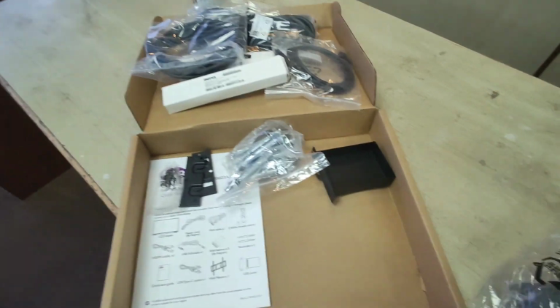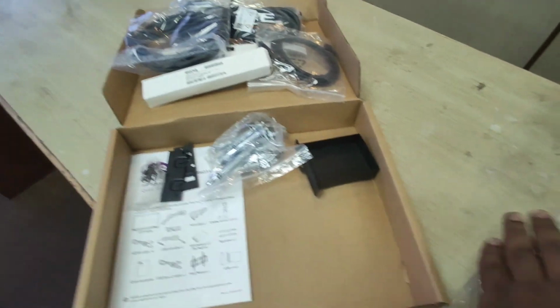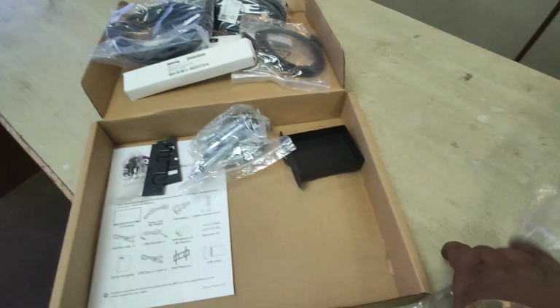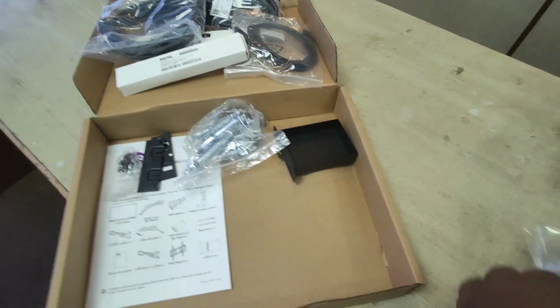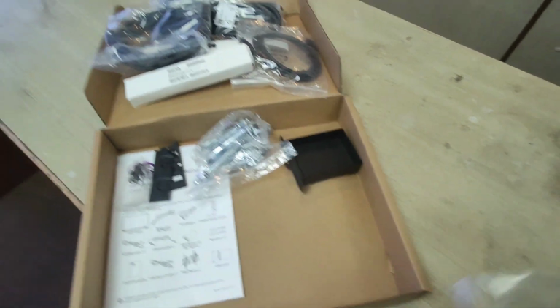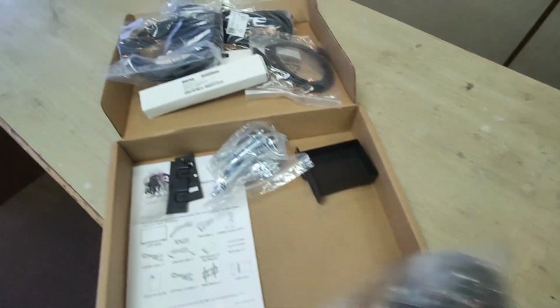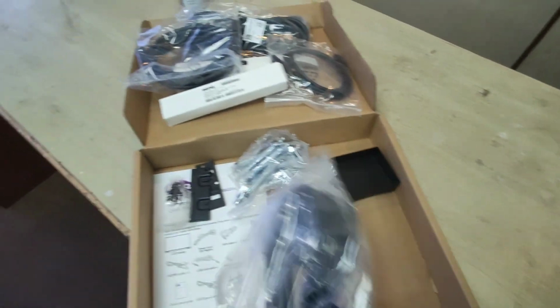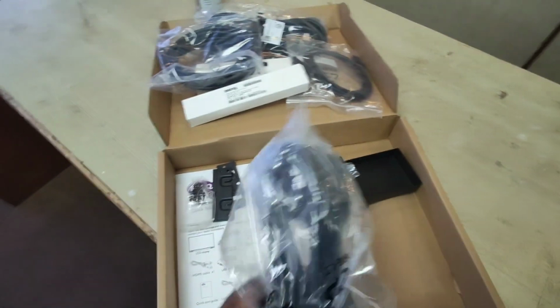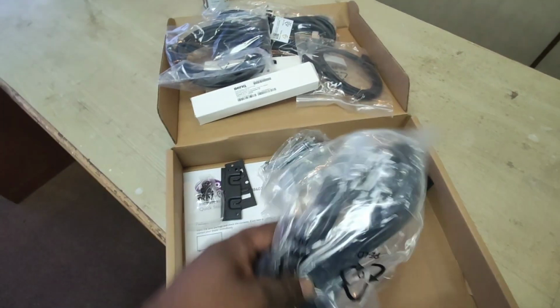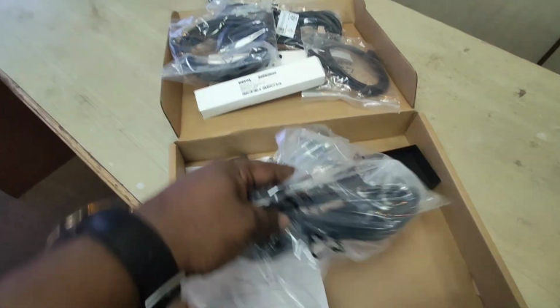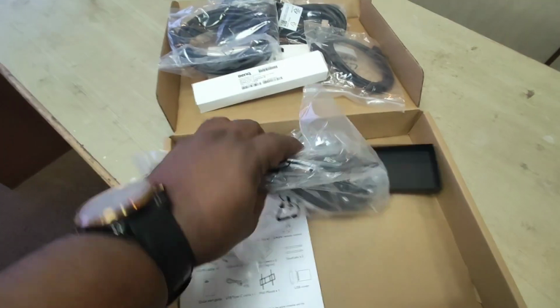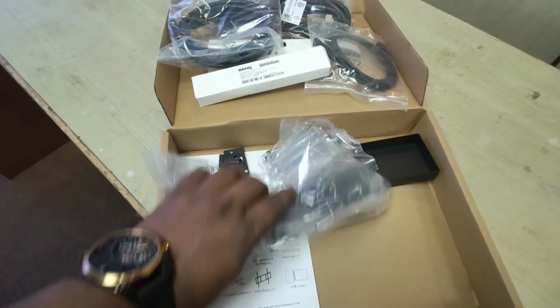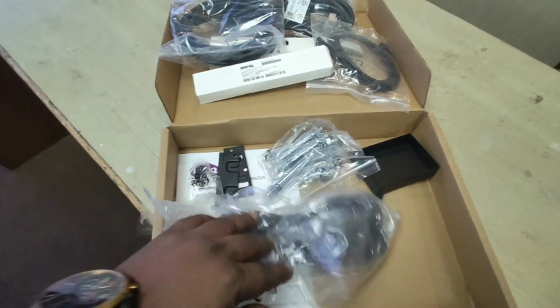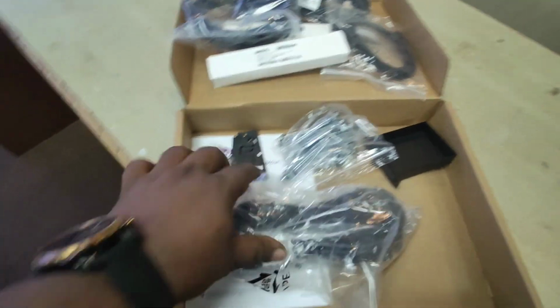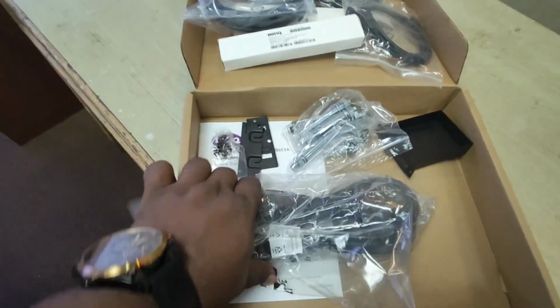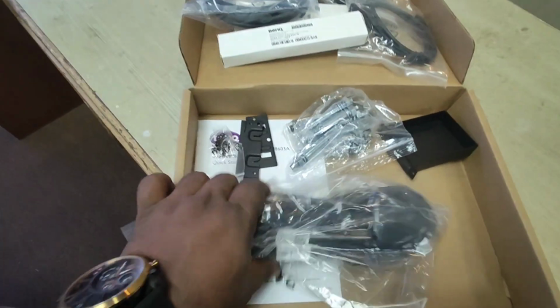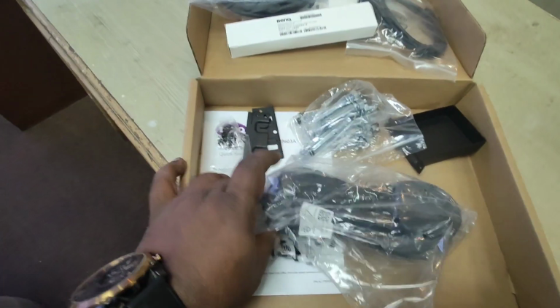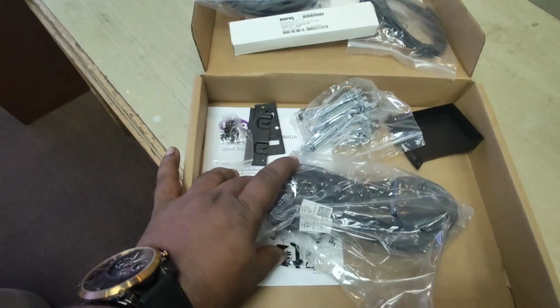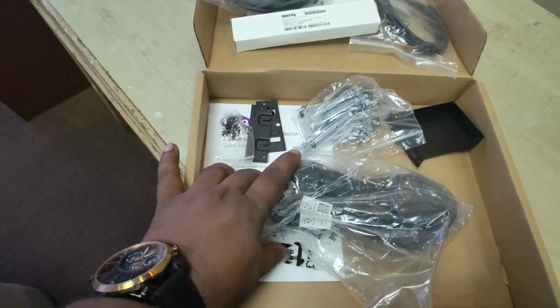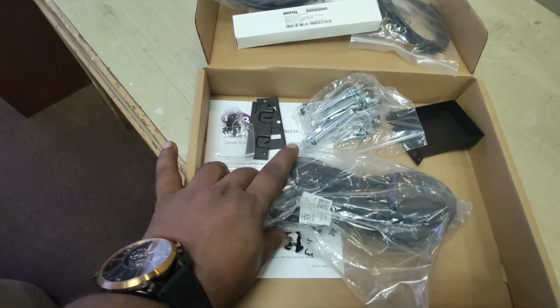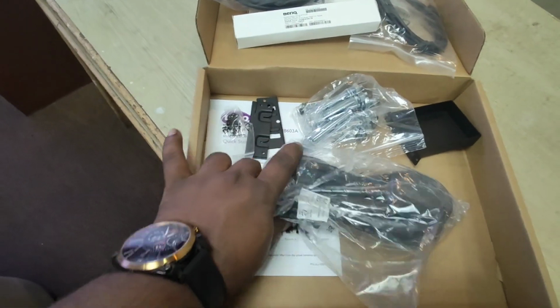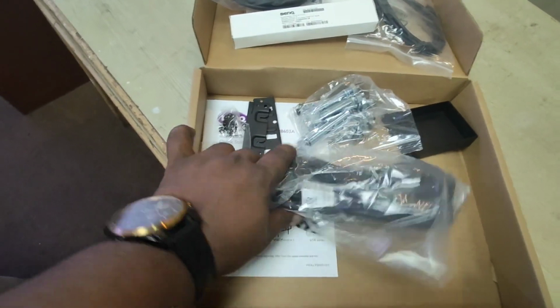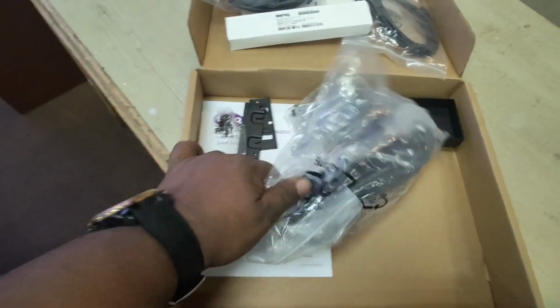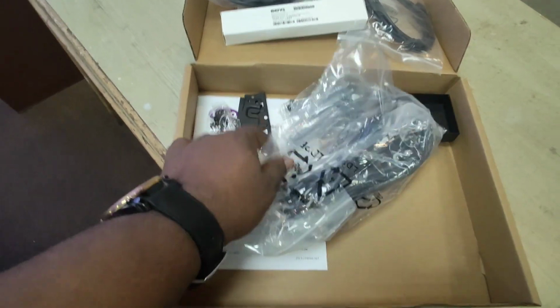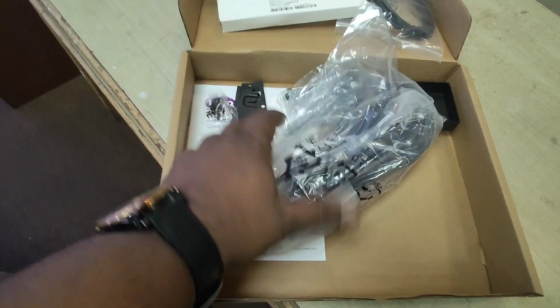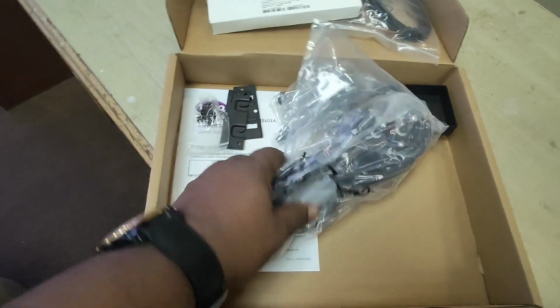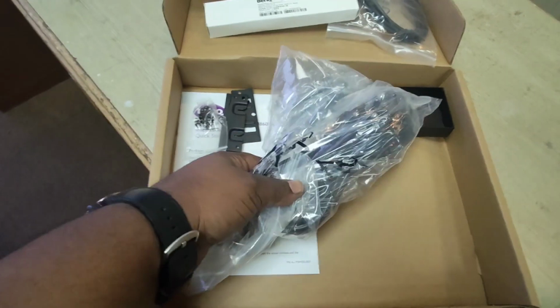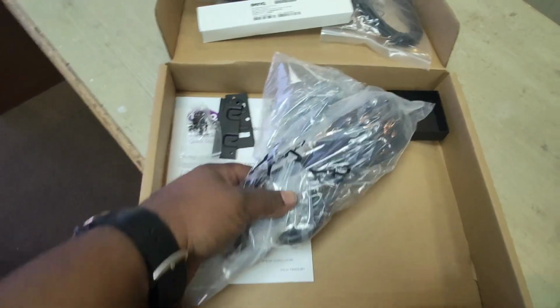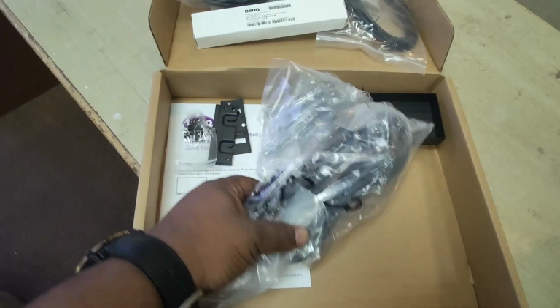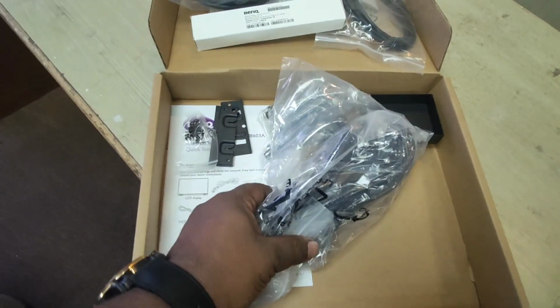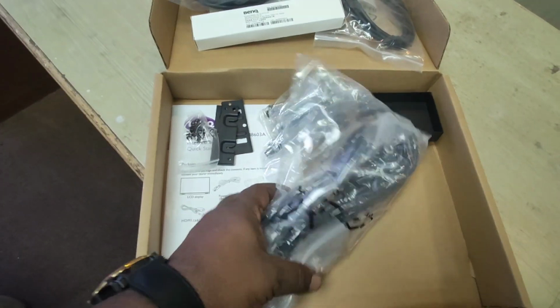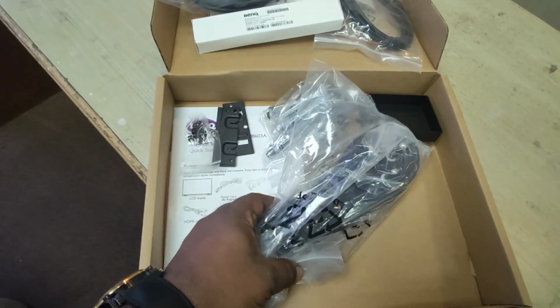This is what I was searching for — this is the power cable that comes along with the panel.